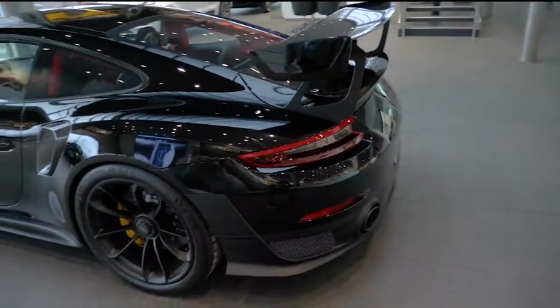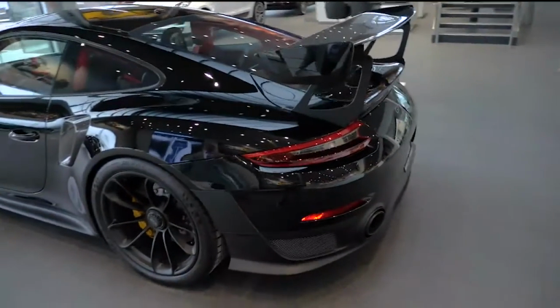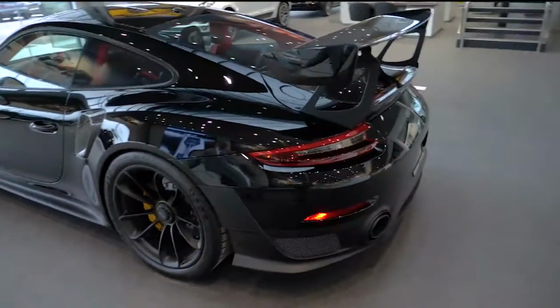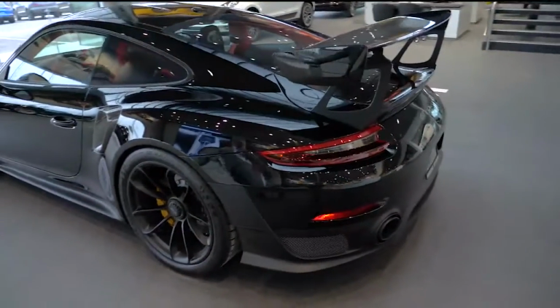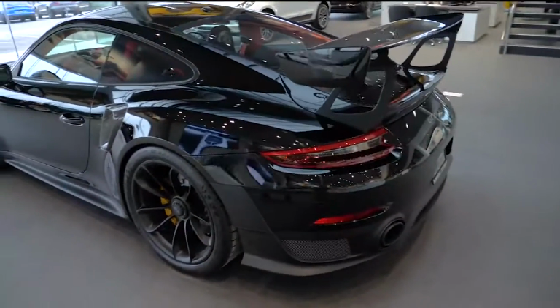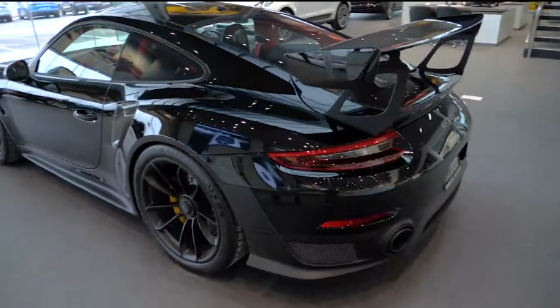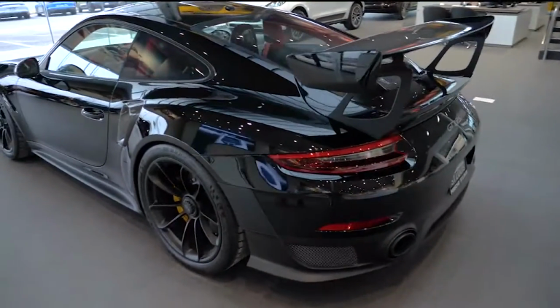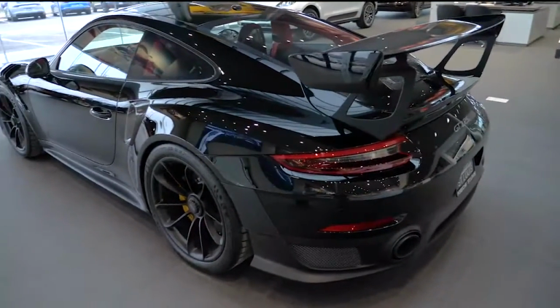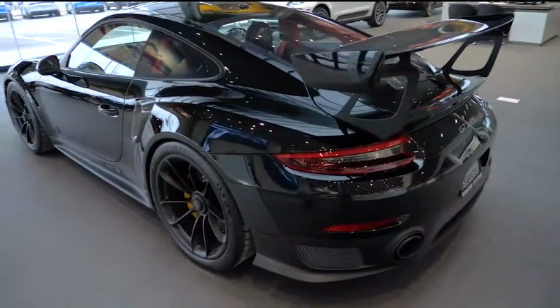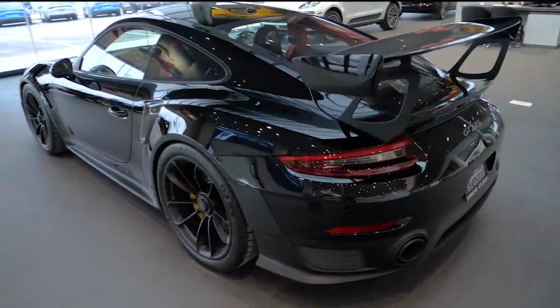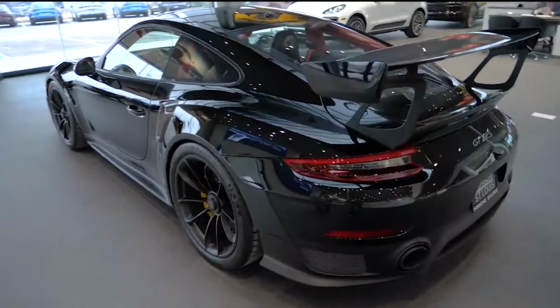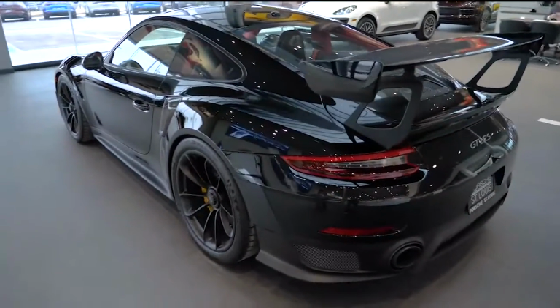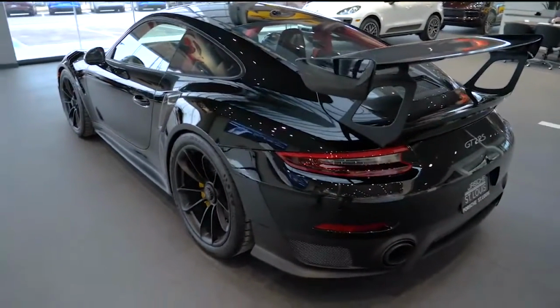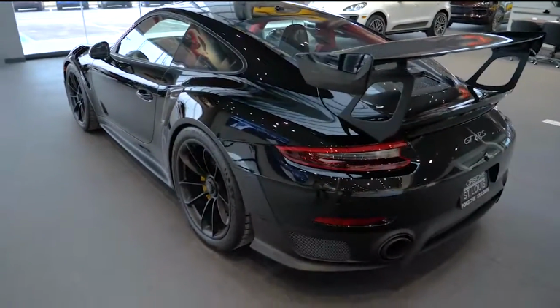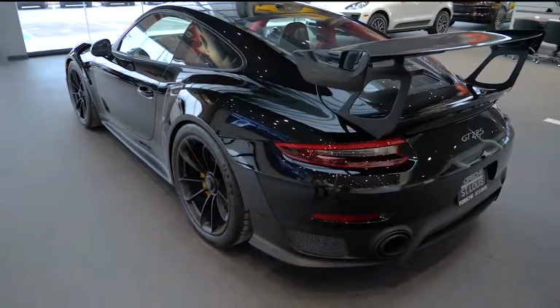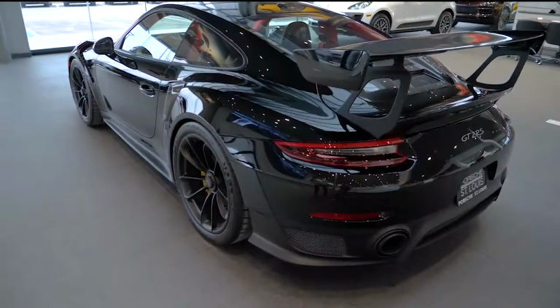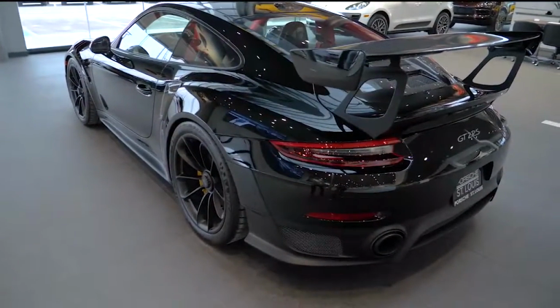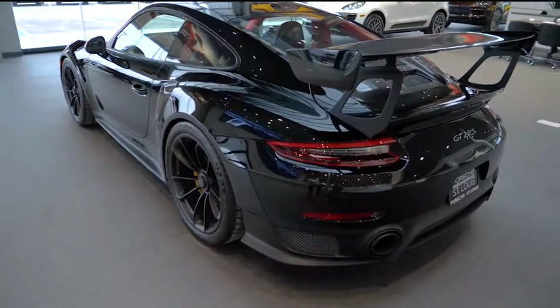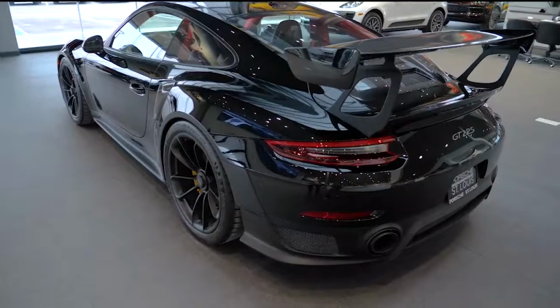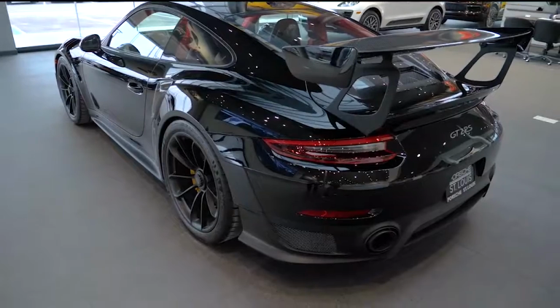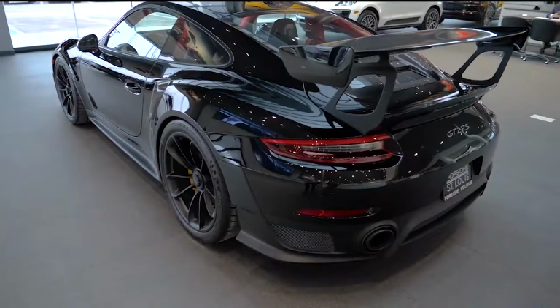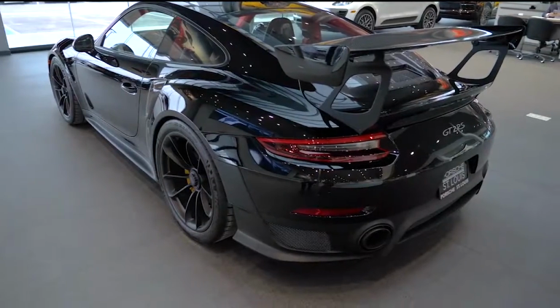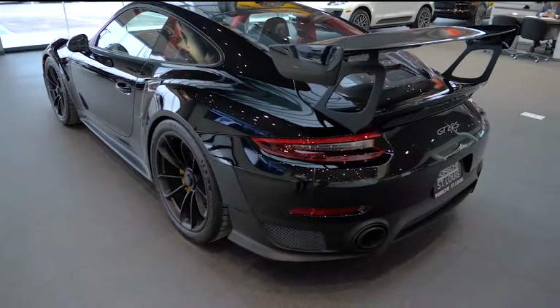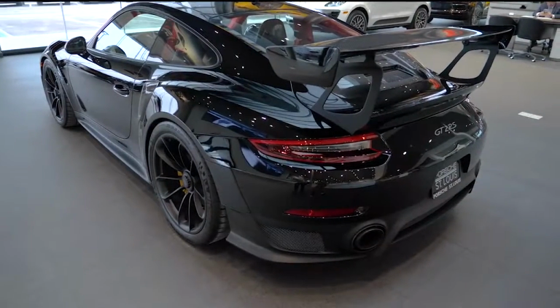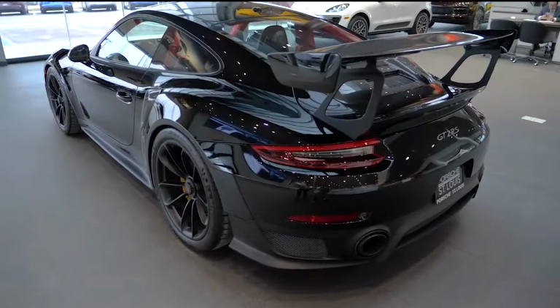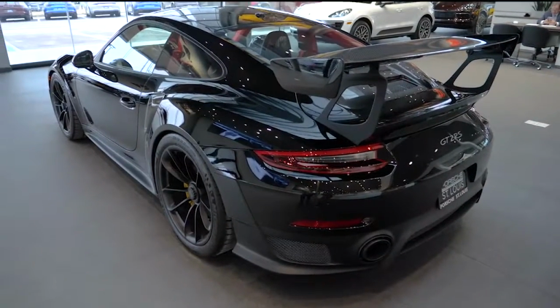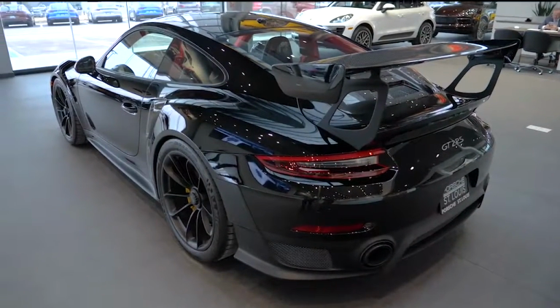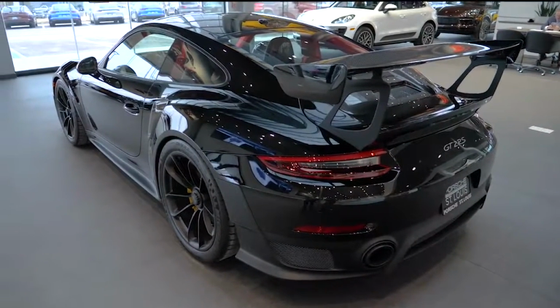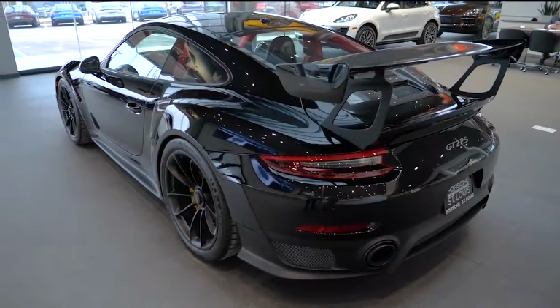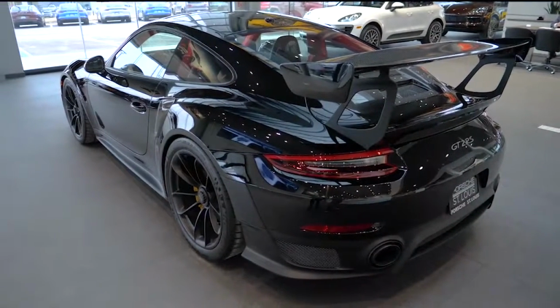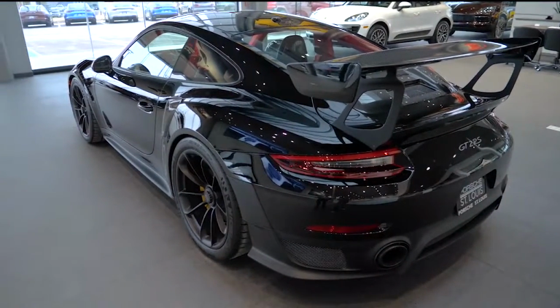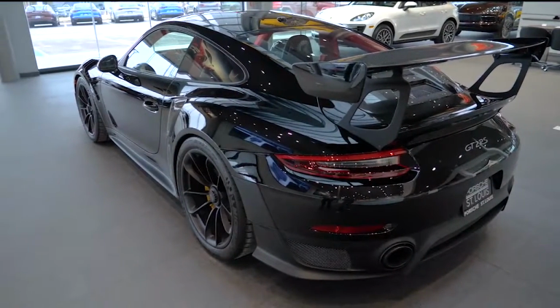As you can see on the outside, there's lots of carbon fiber. You've got a carbon fiber hood, carbon fiber wing, and then you've got ceramics on the brakes.